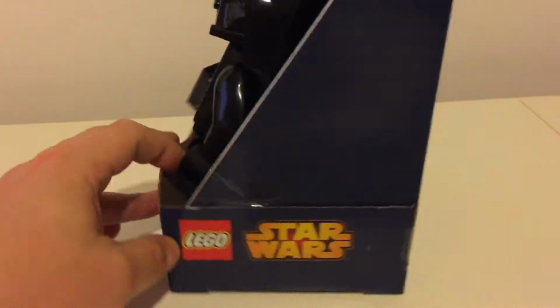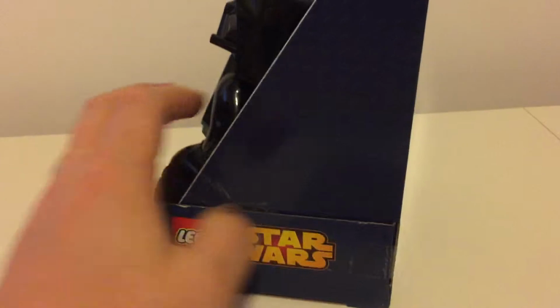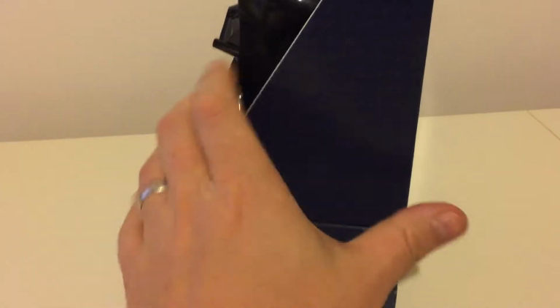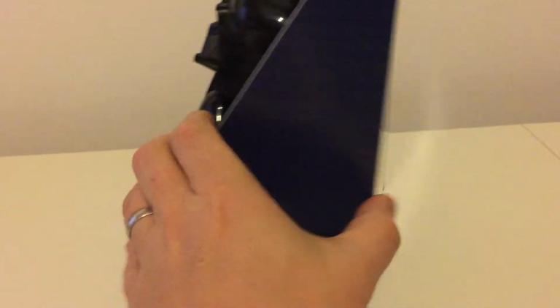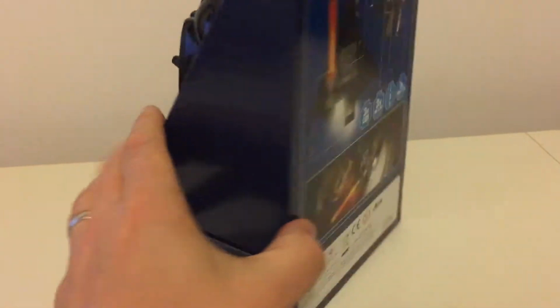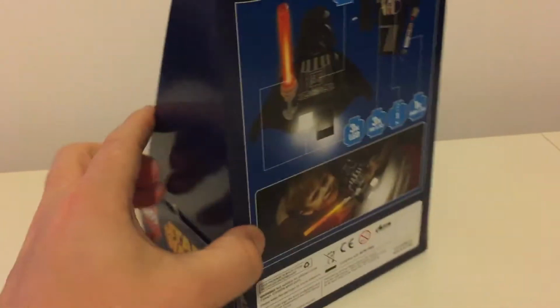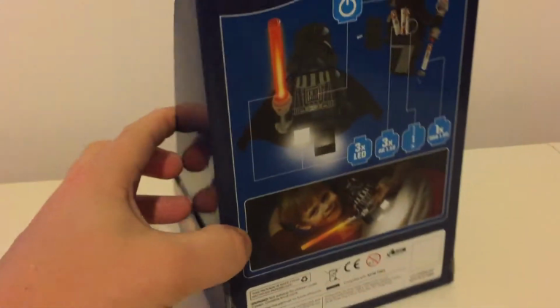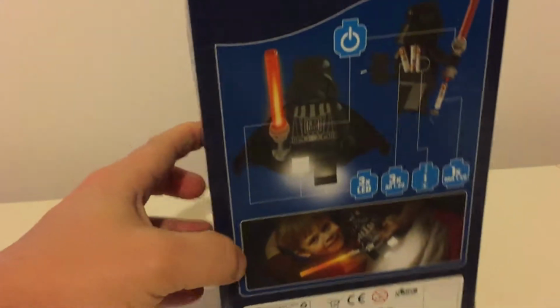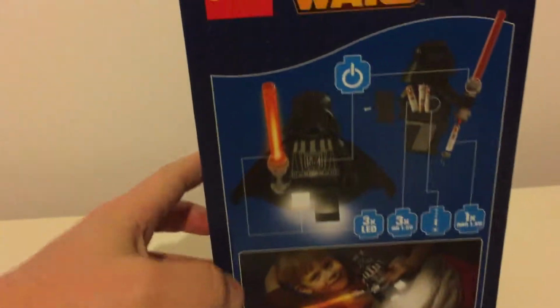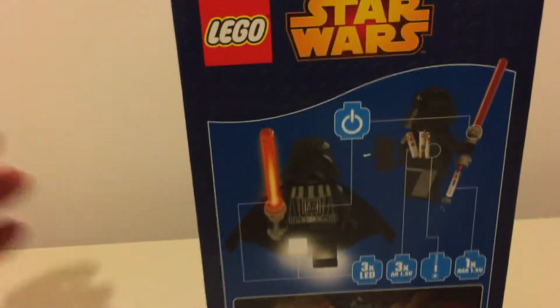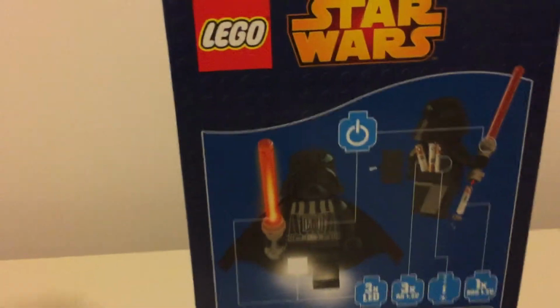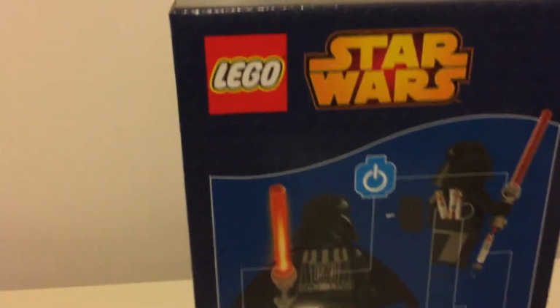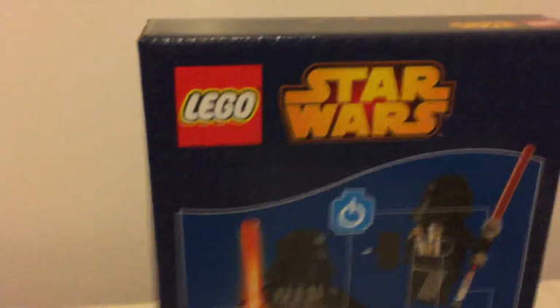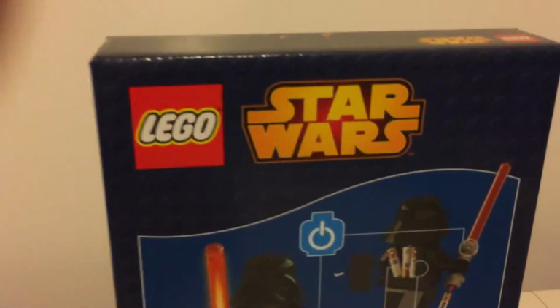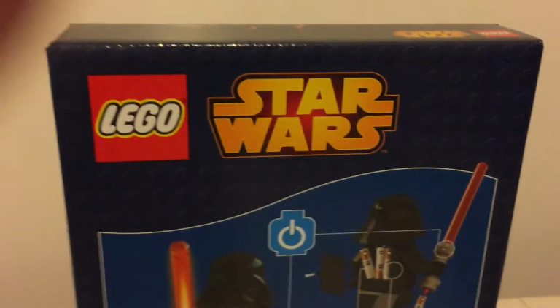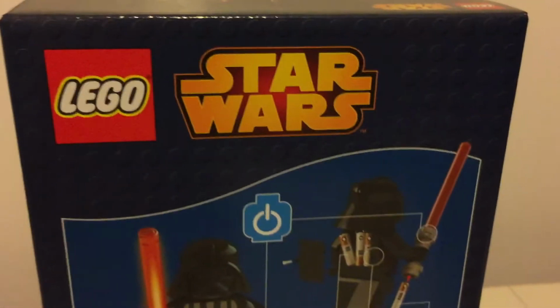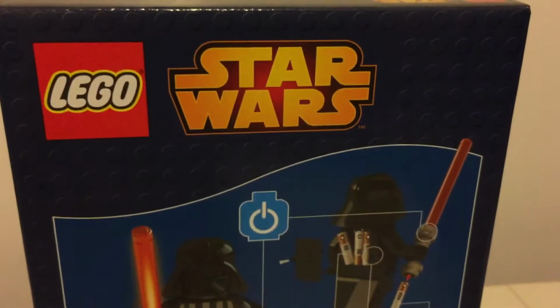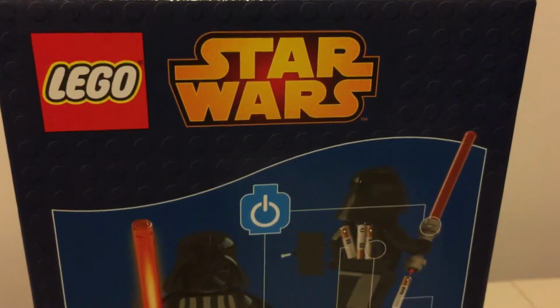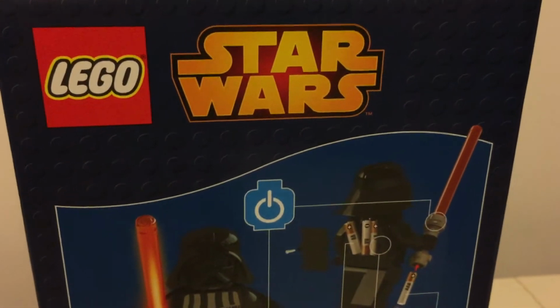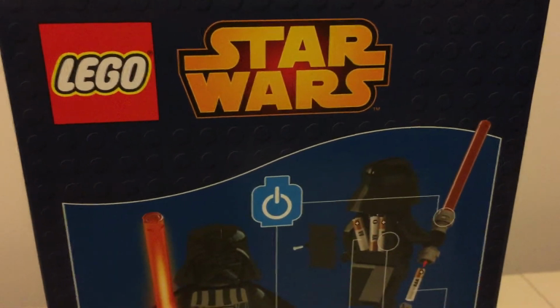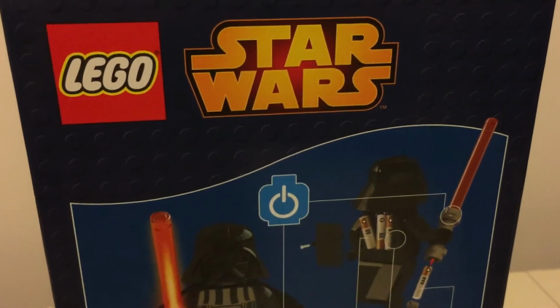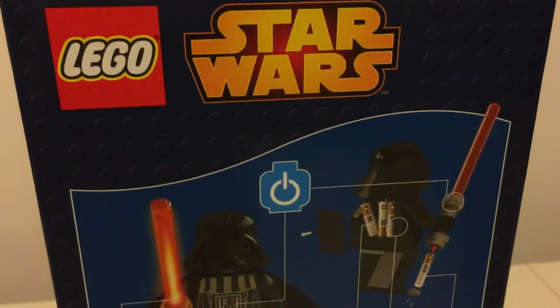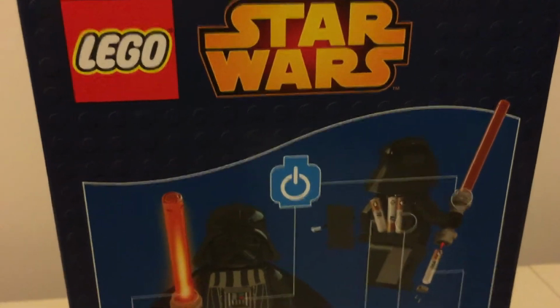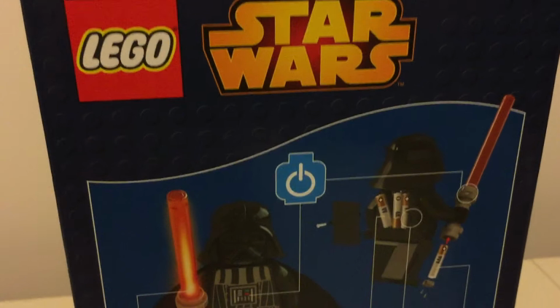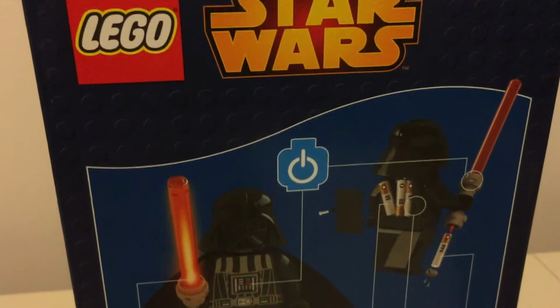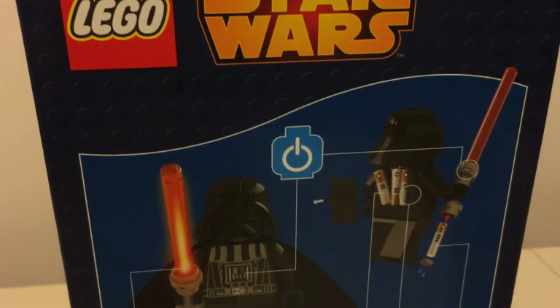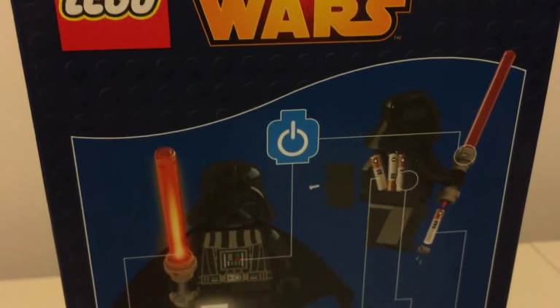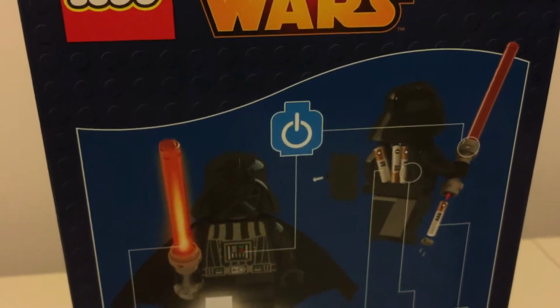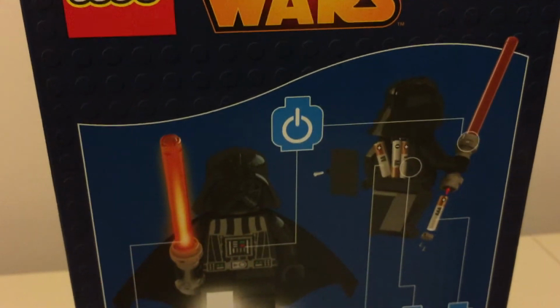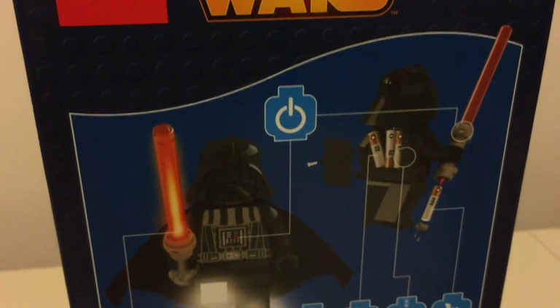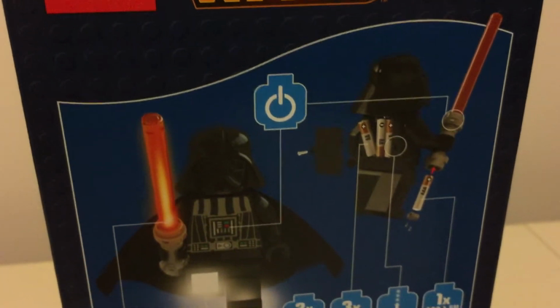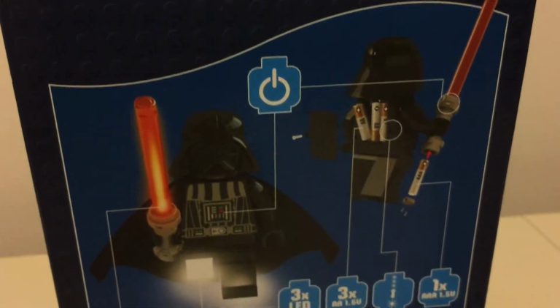Take a look around the packaging. There he goes. It shows you how you open up Vader and change his batteries.